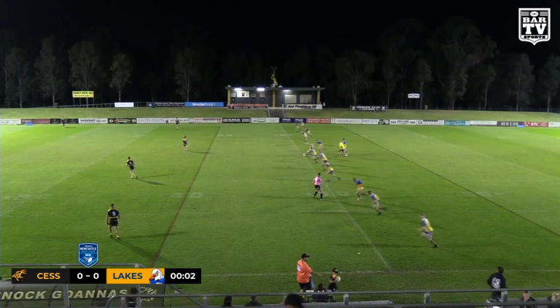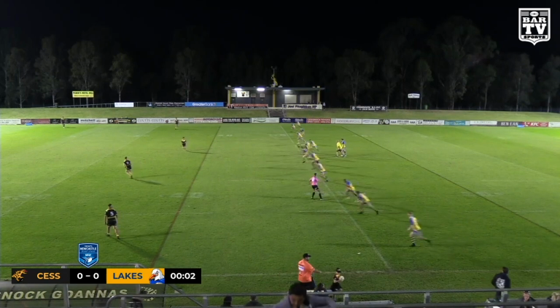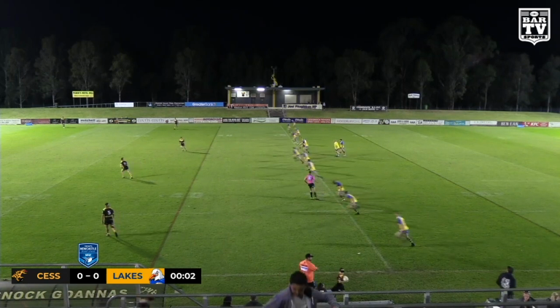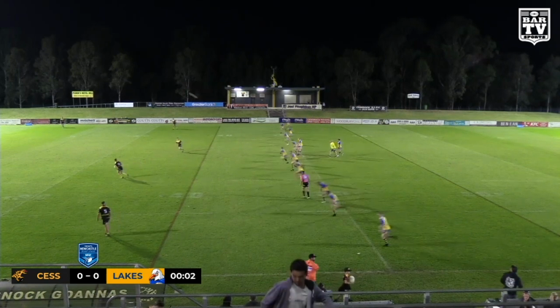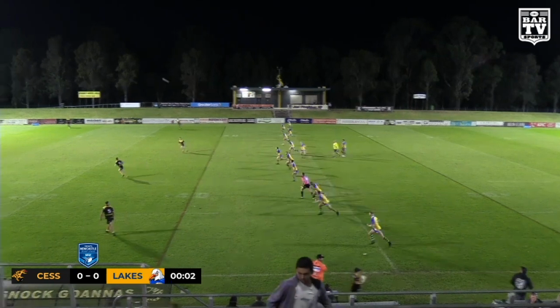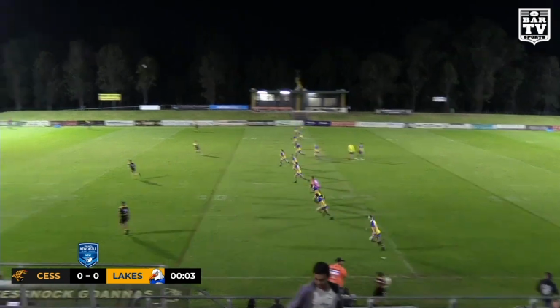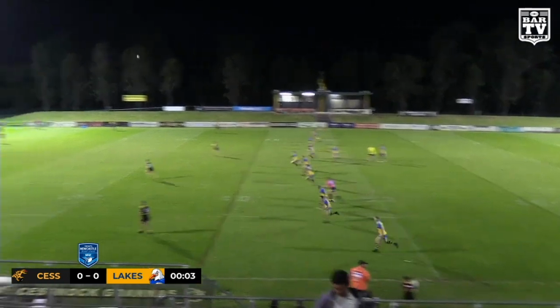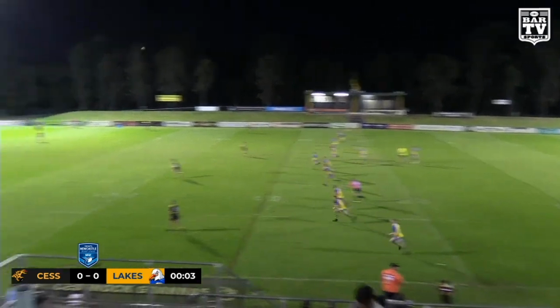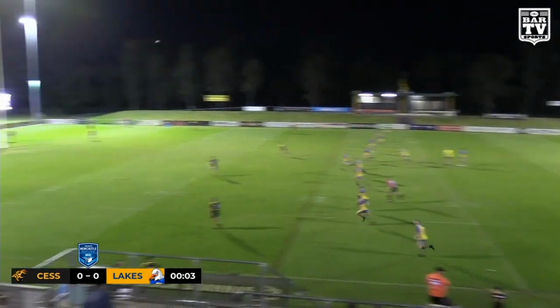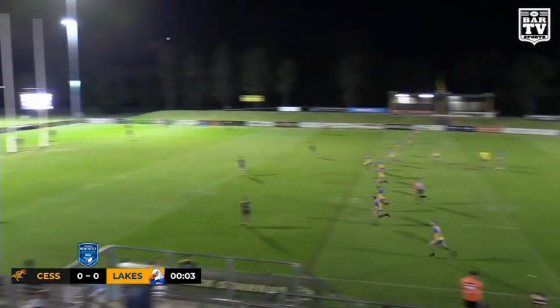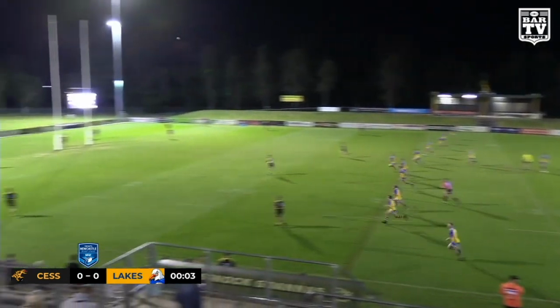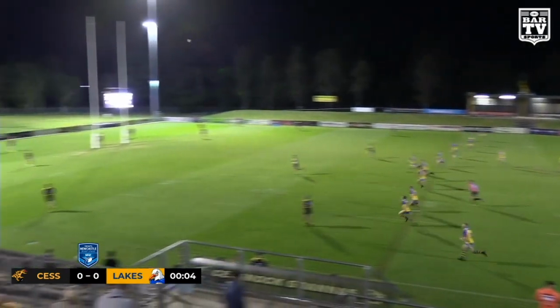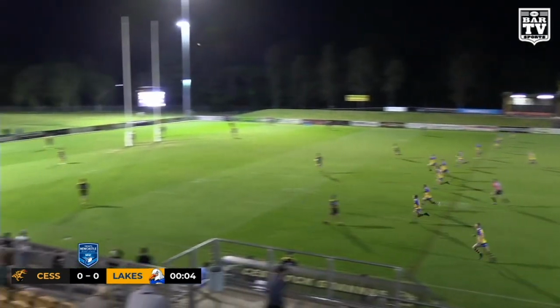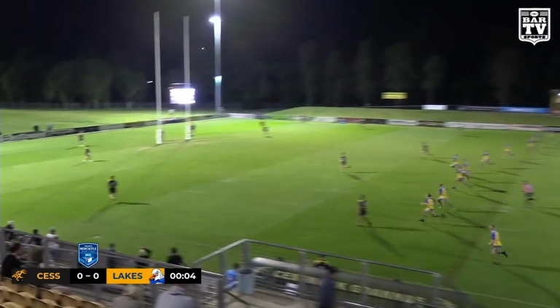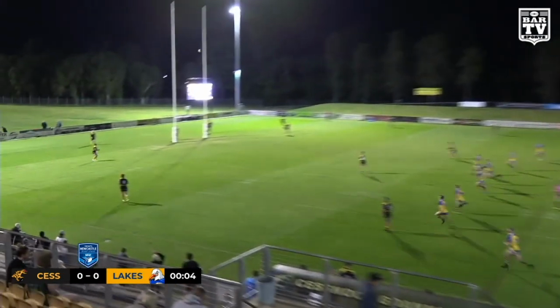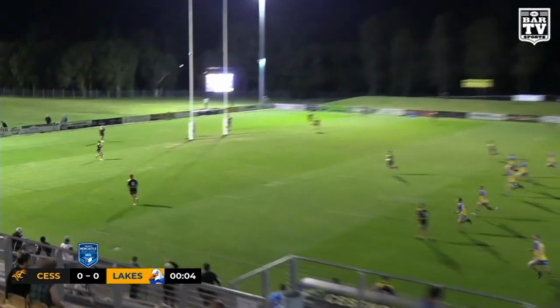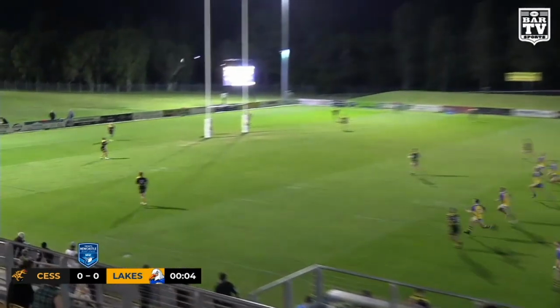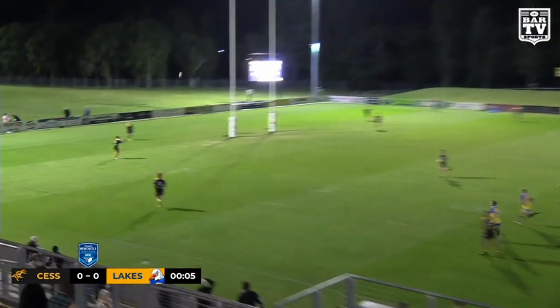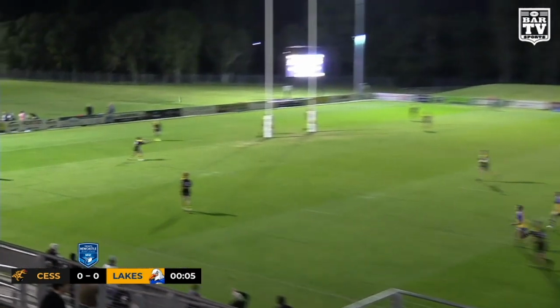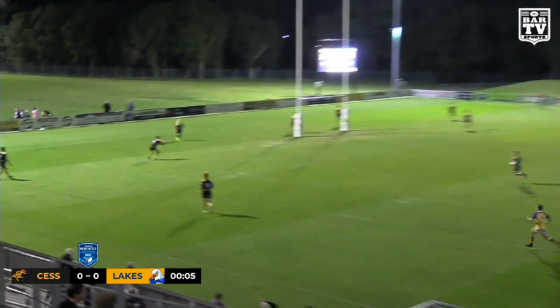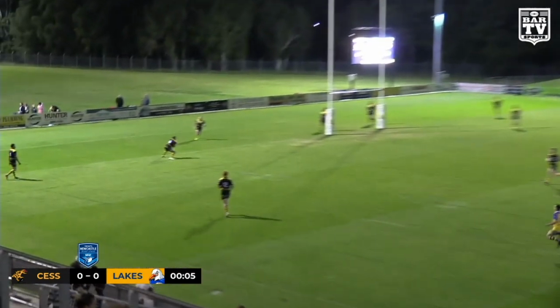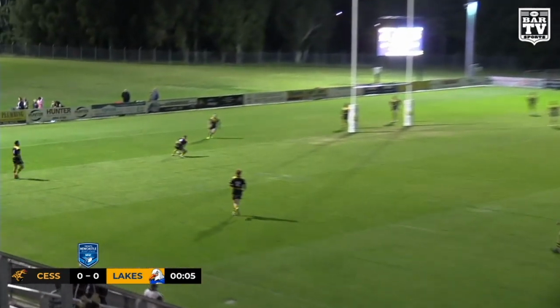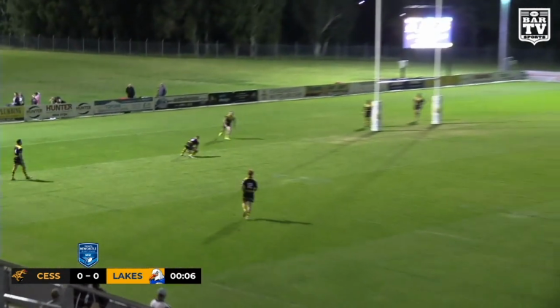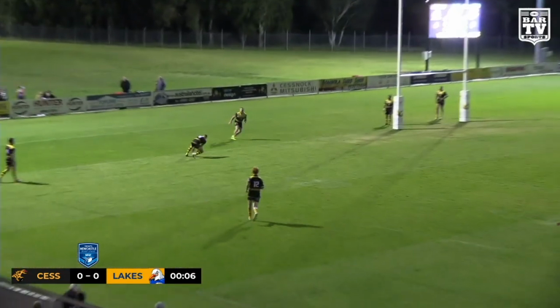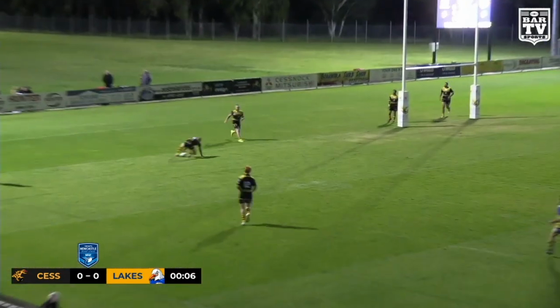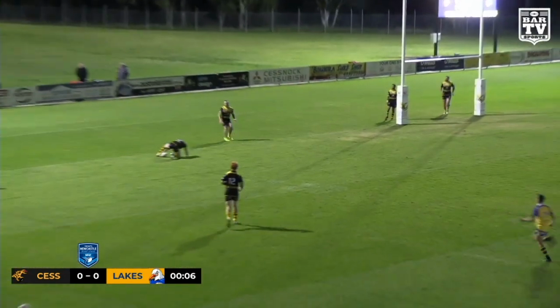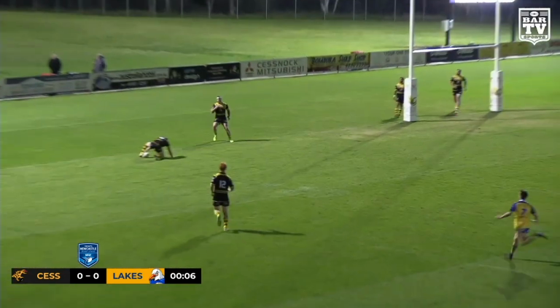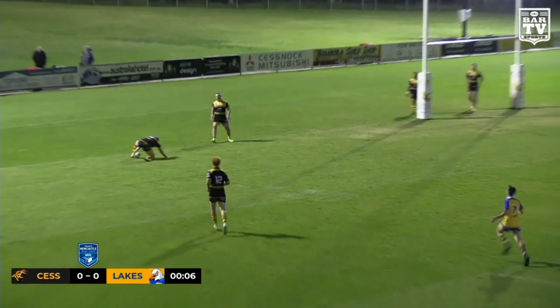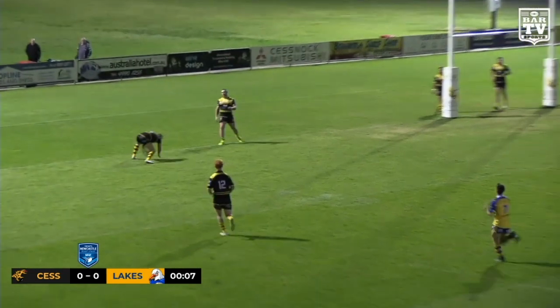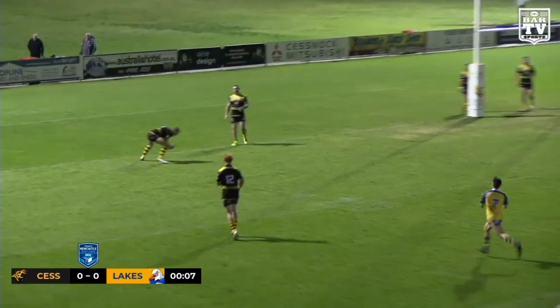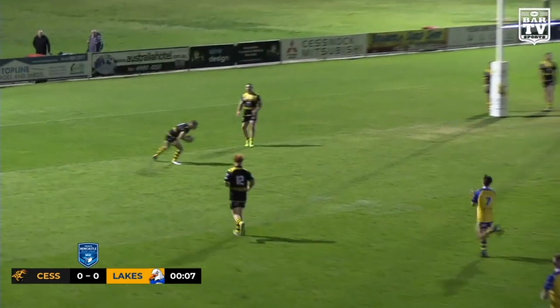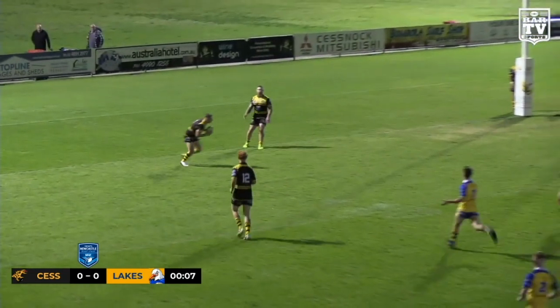It's been a long time since Friday Night Footy, and we're underway here at Cessnock Sports Ground.